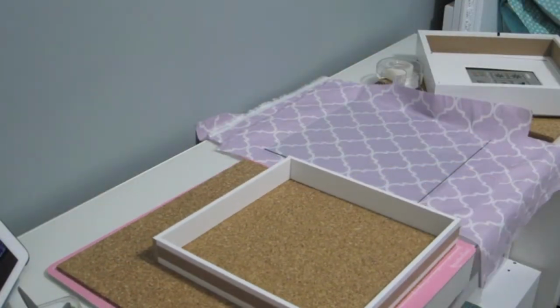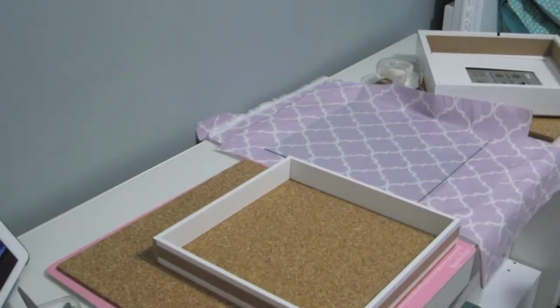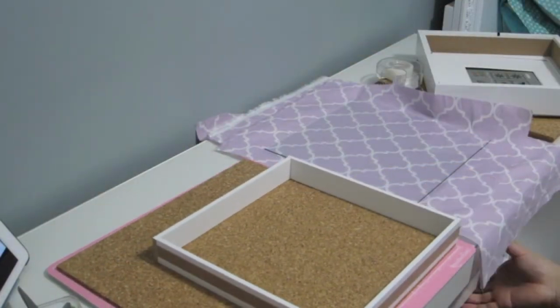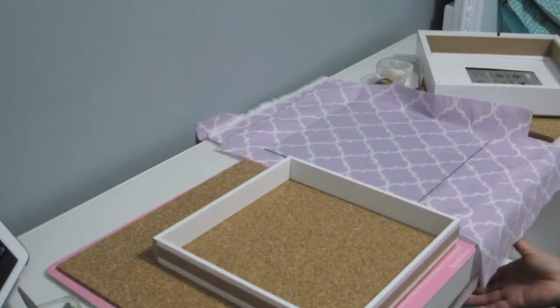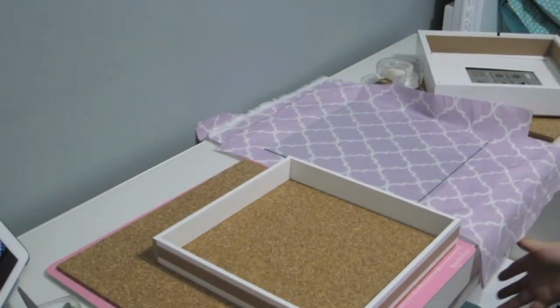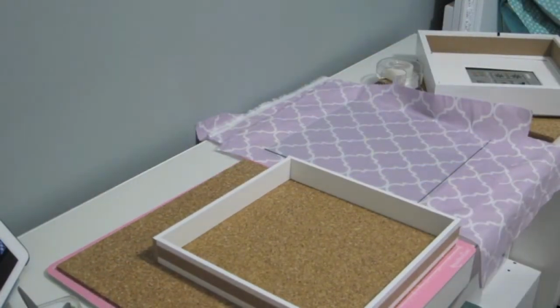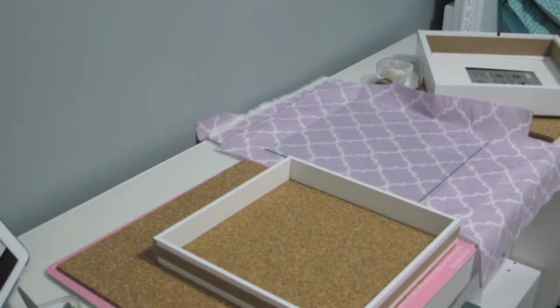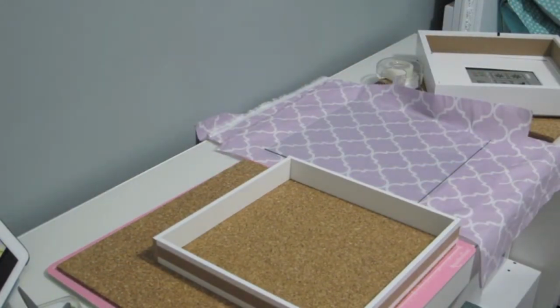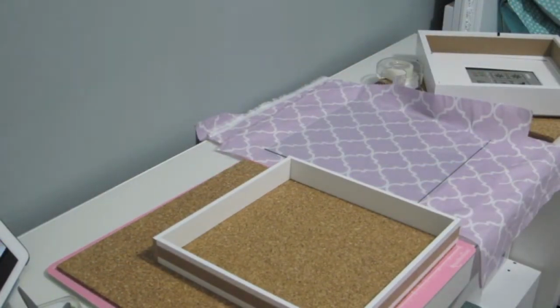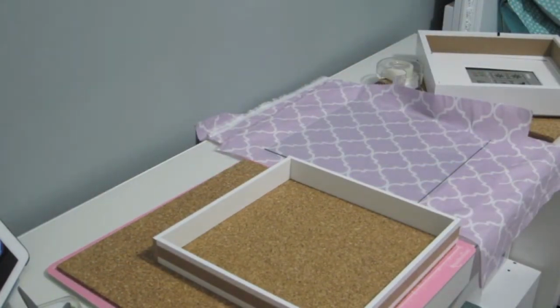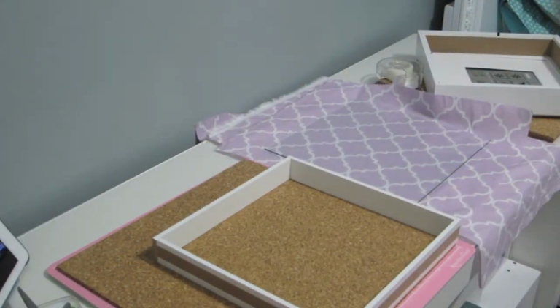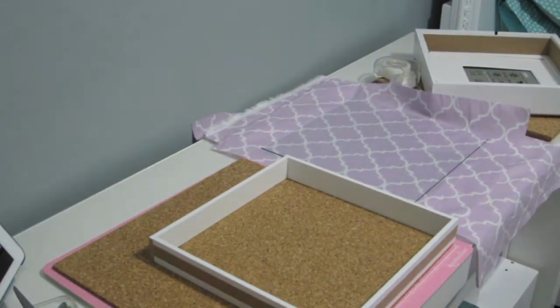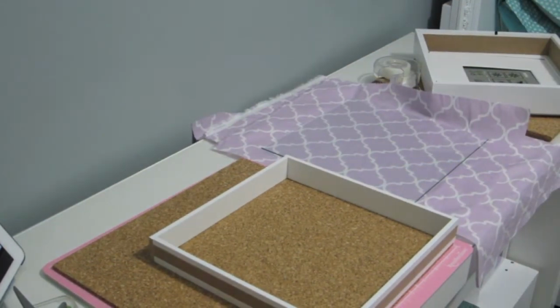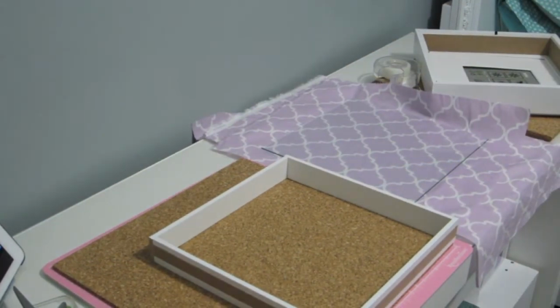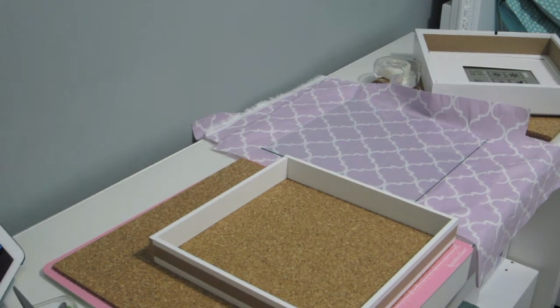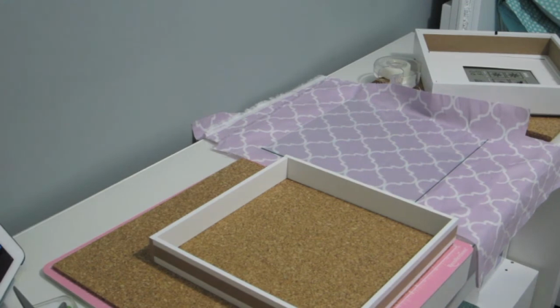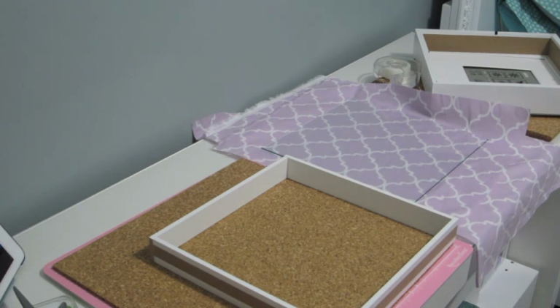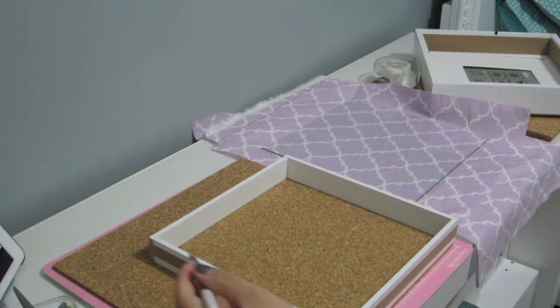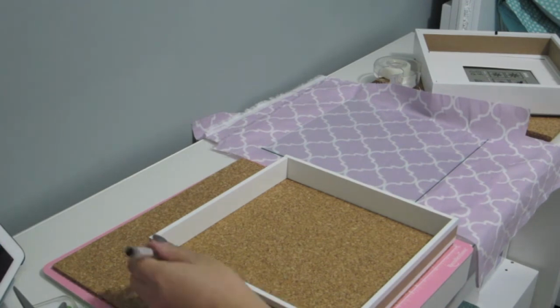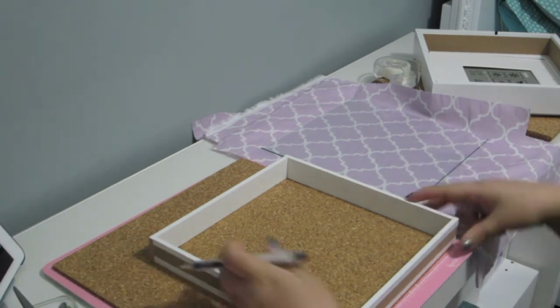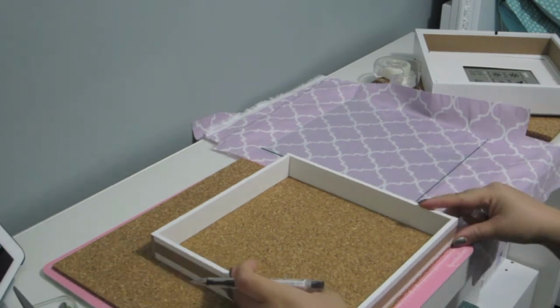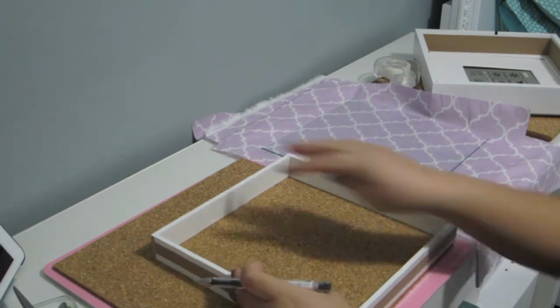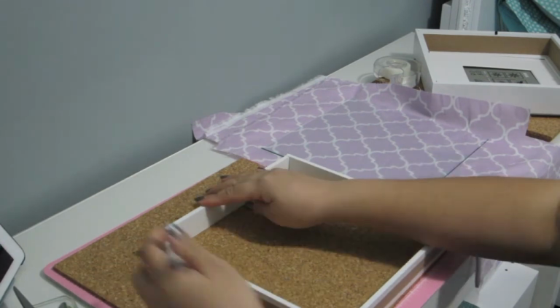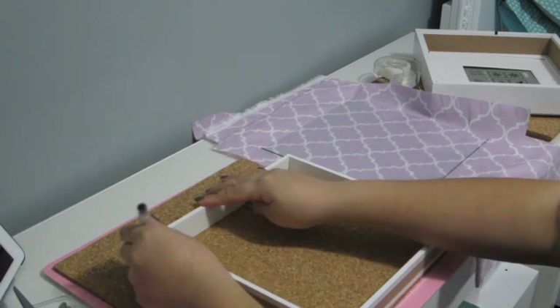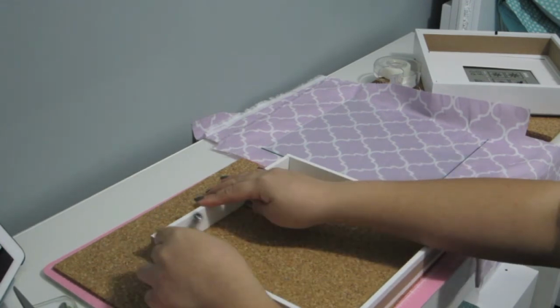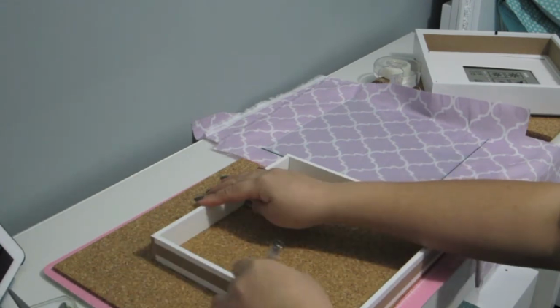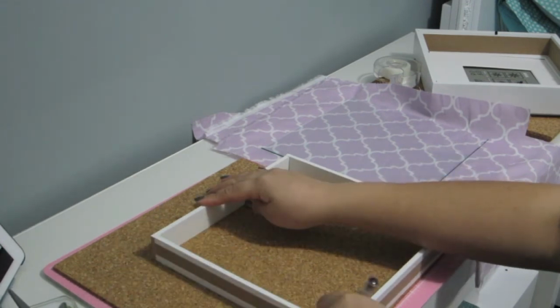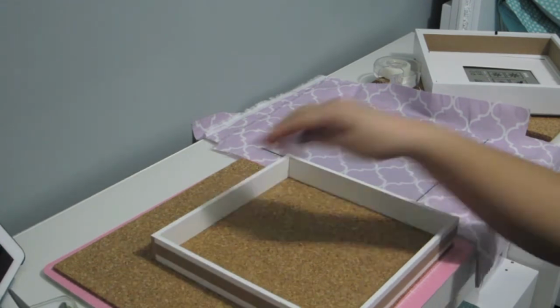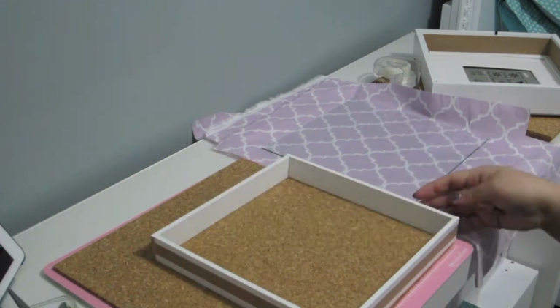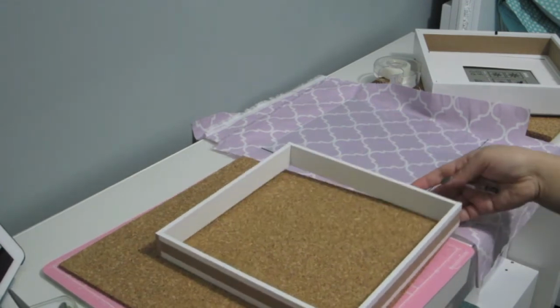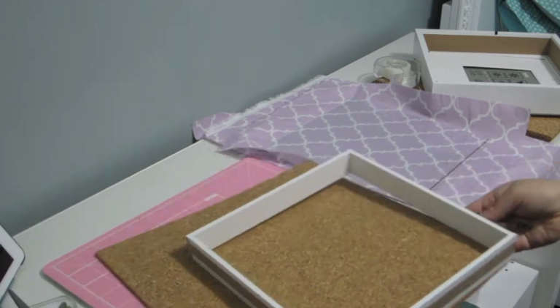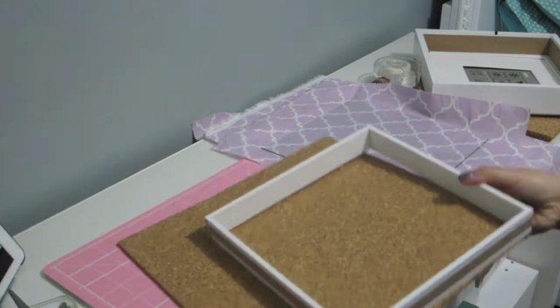Here I'm just measuring out the corkboard just to make sure that it fits perfectly inside the frame.